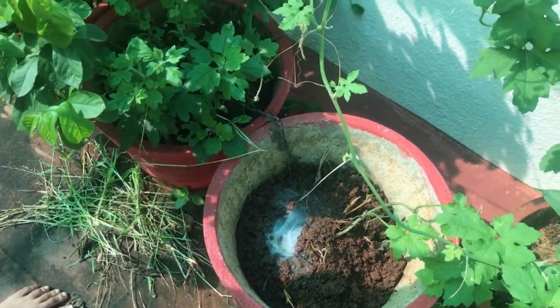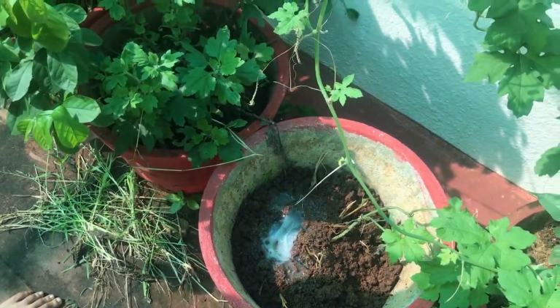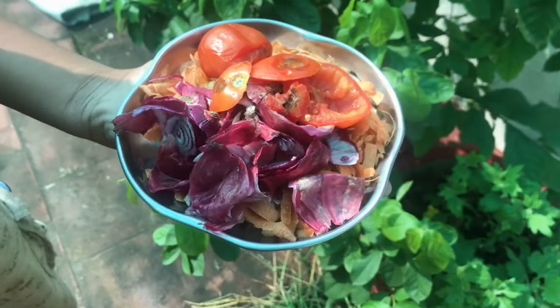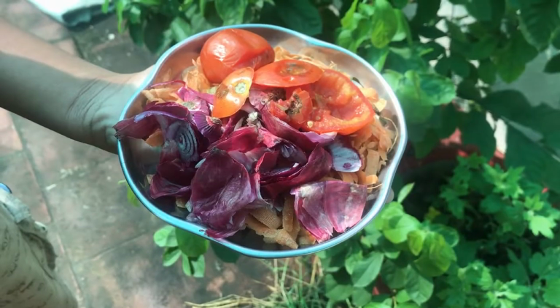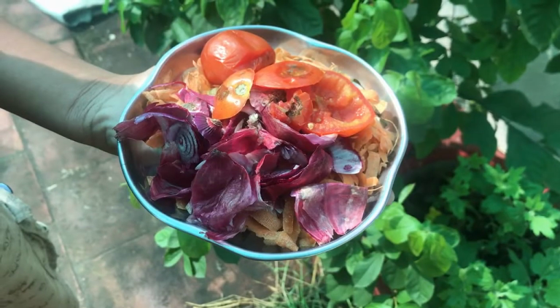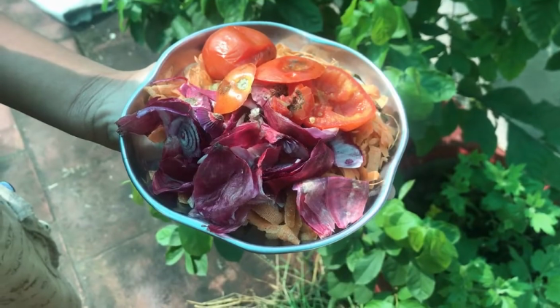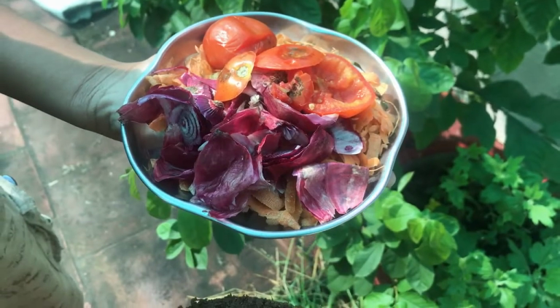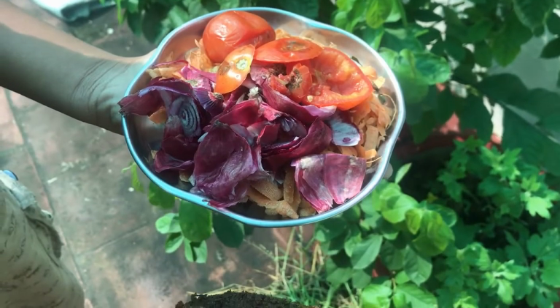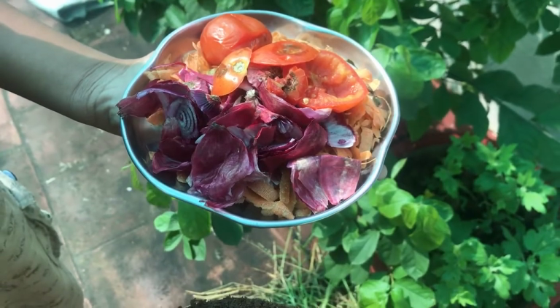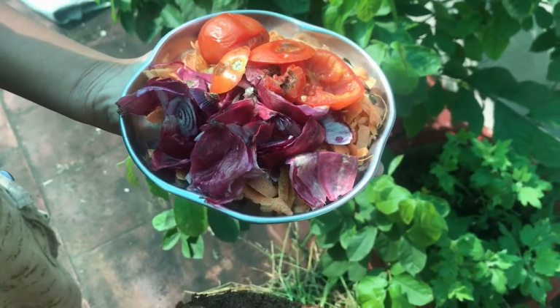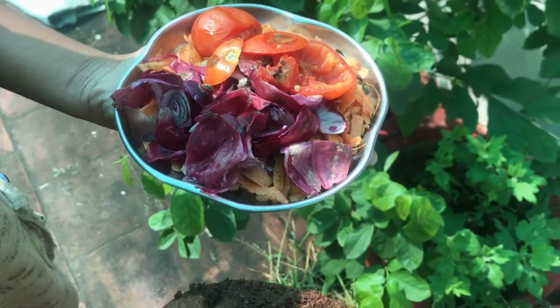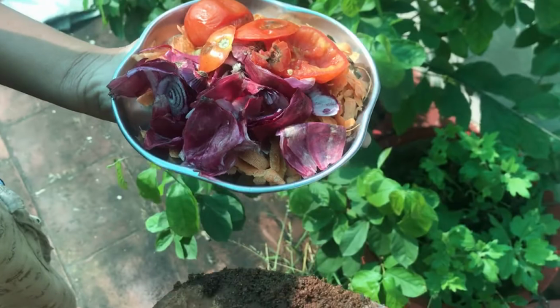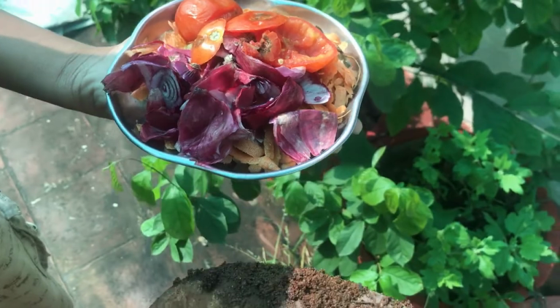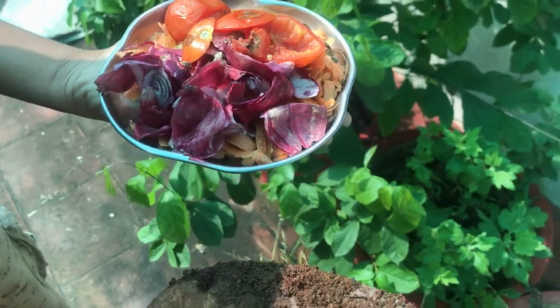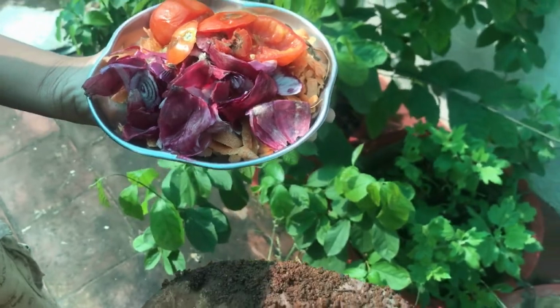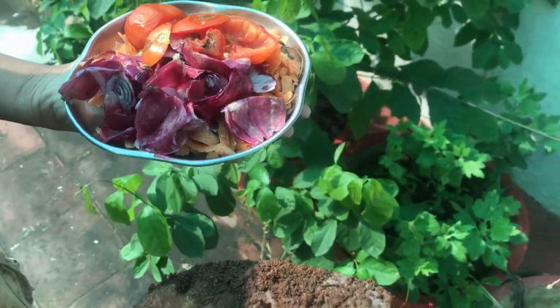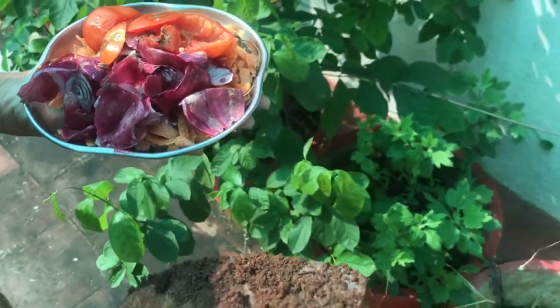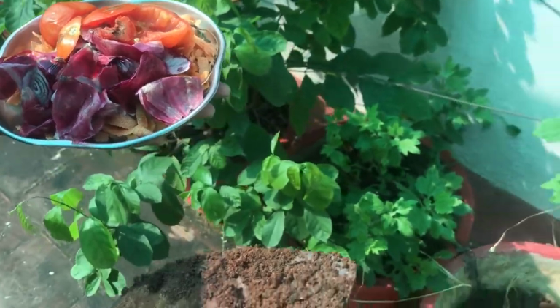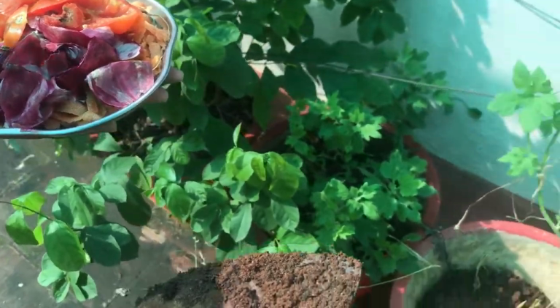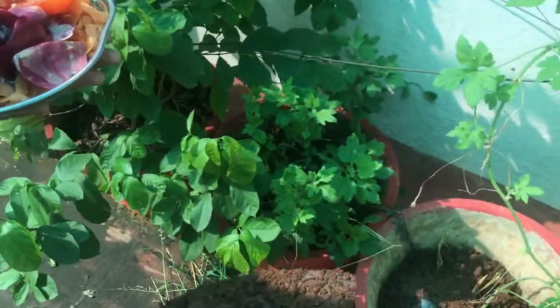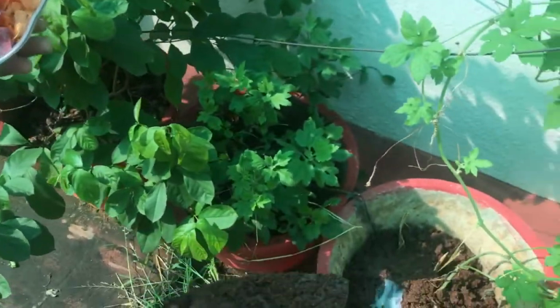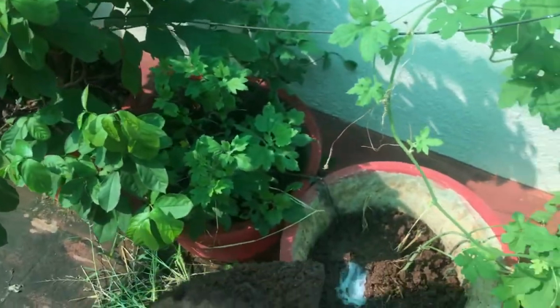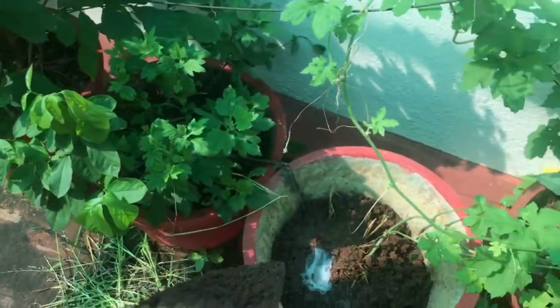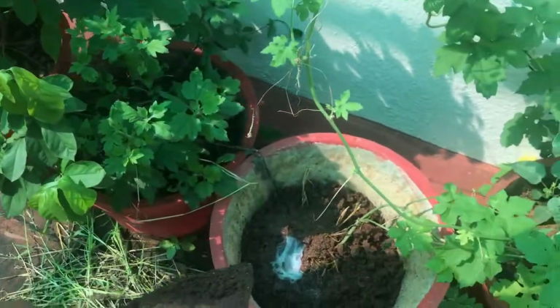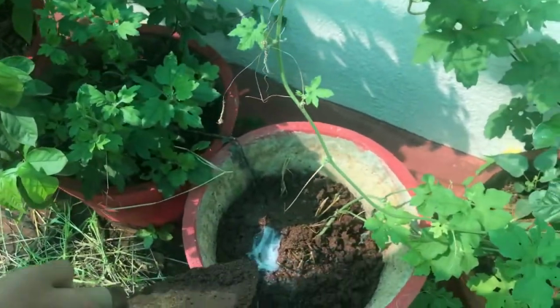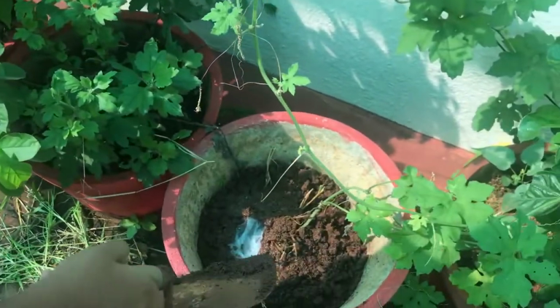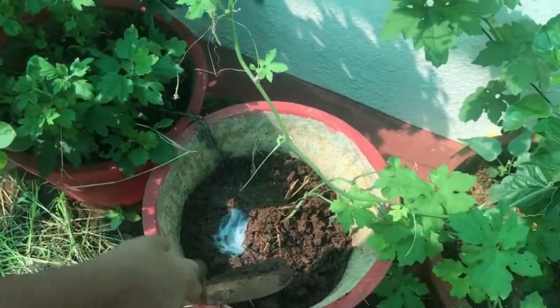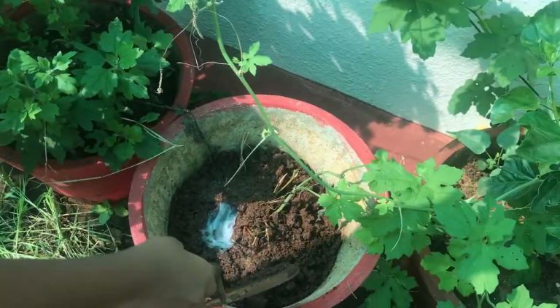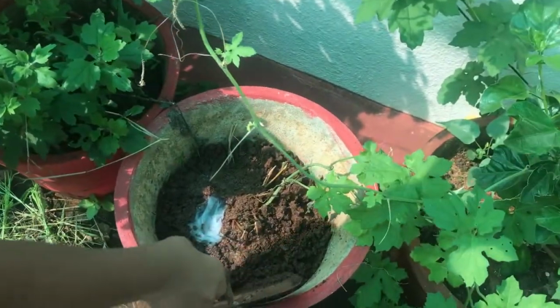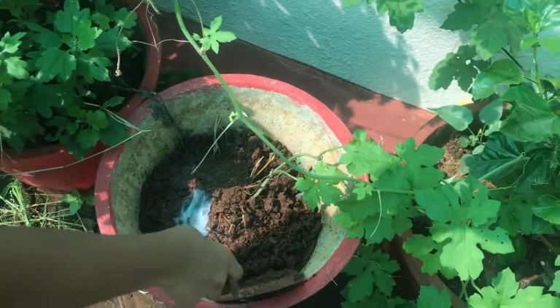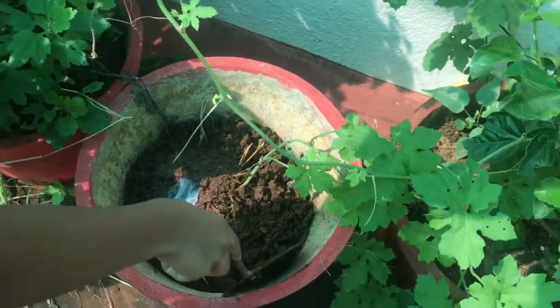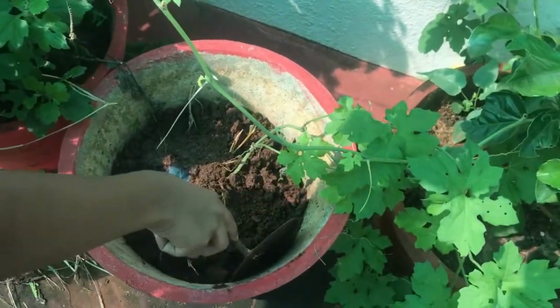The third tip is to take kitchen waste and give it to the plants frequently.